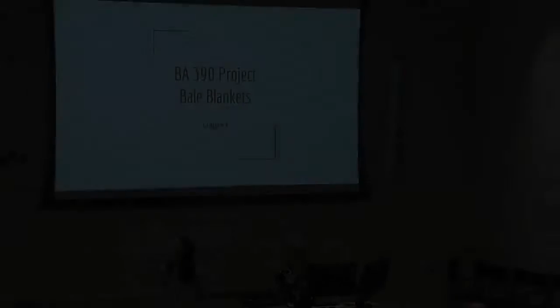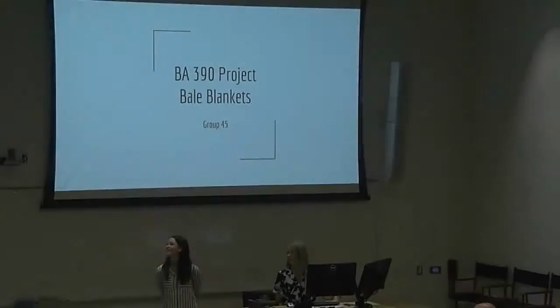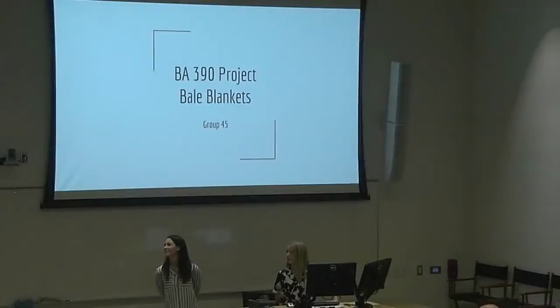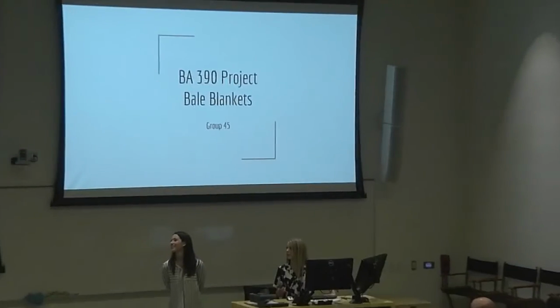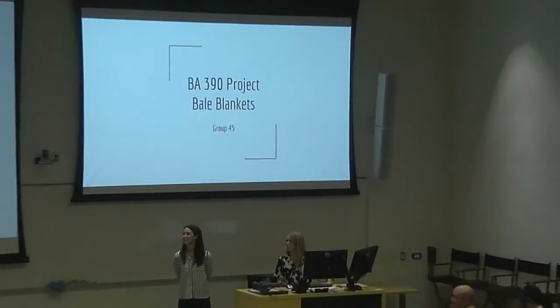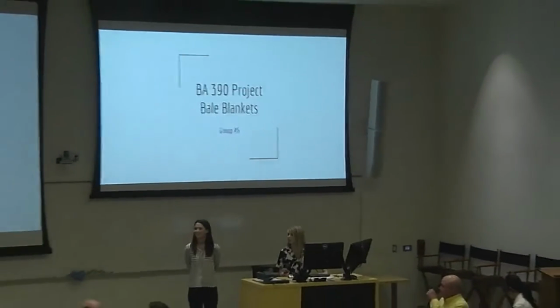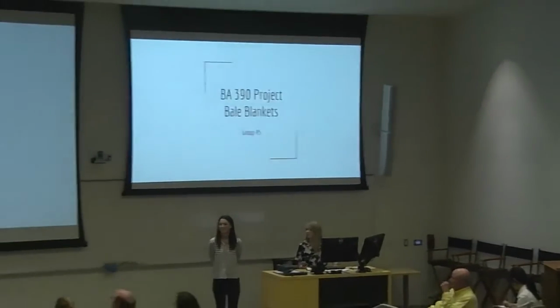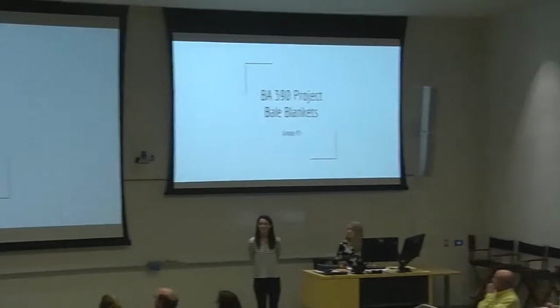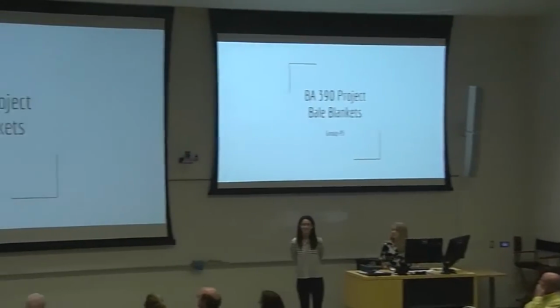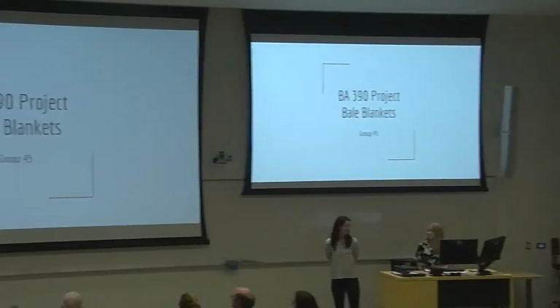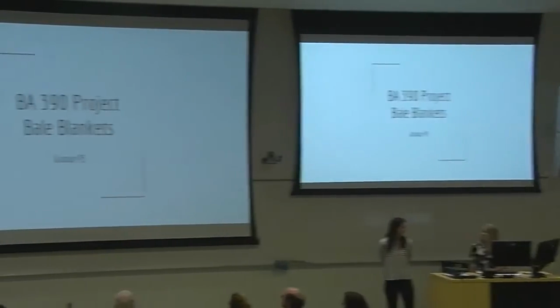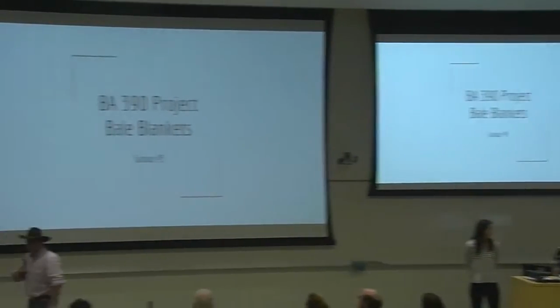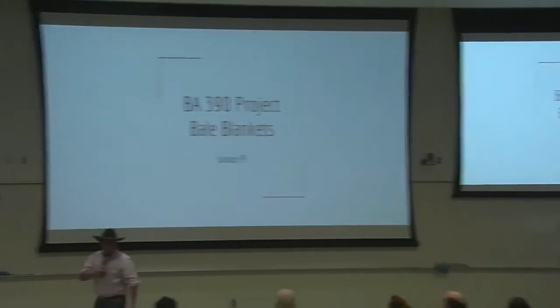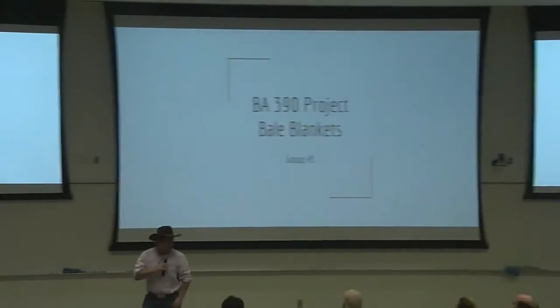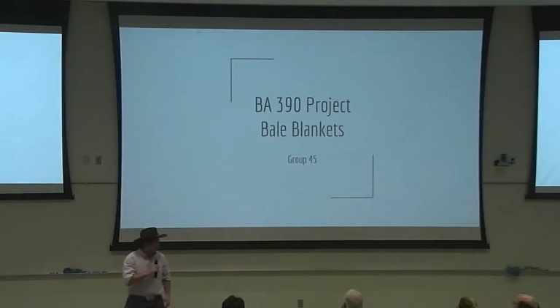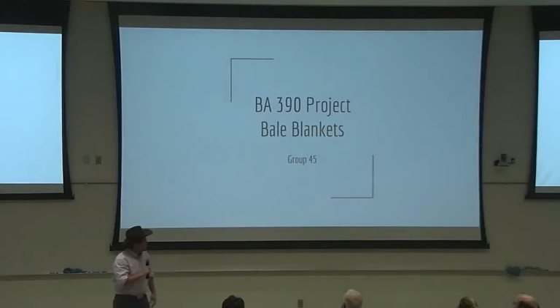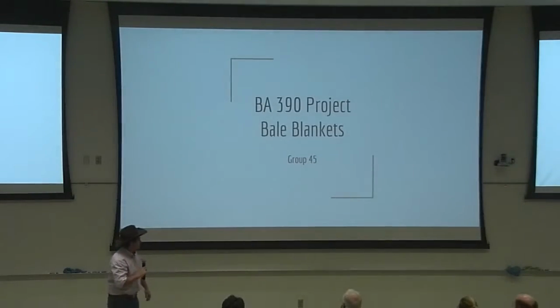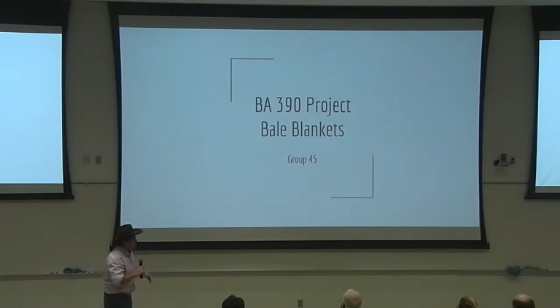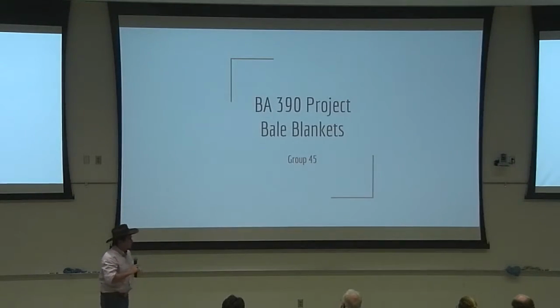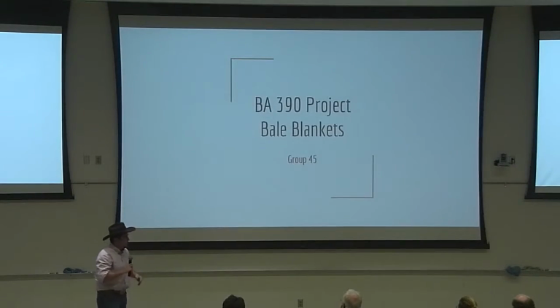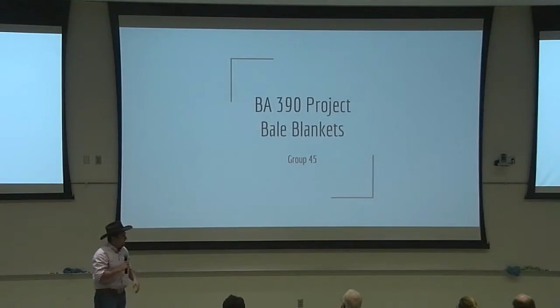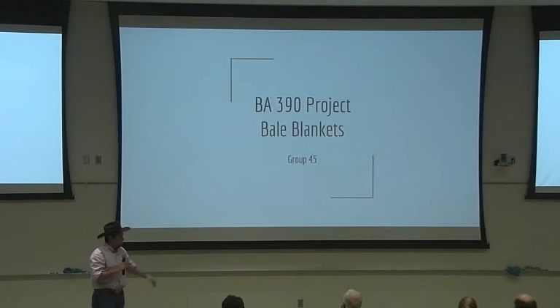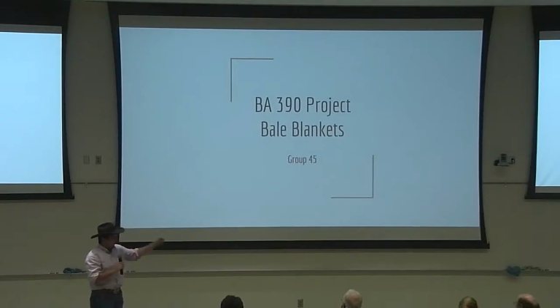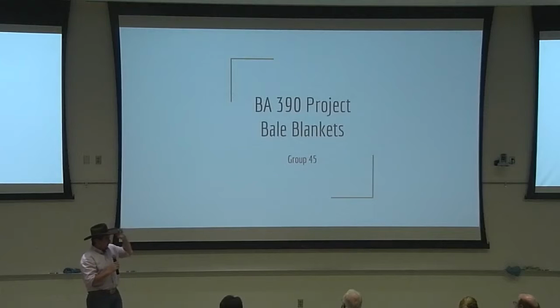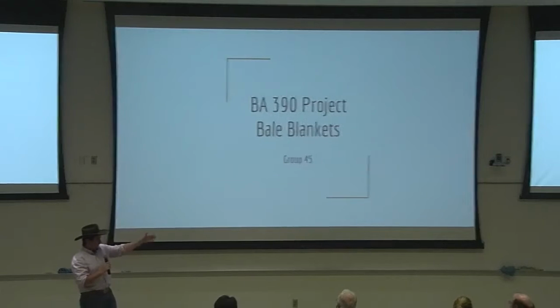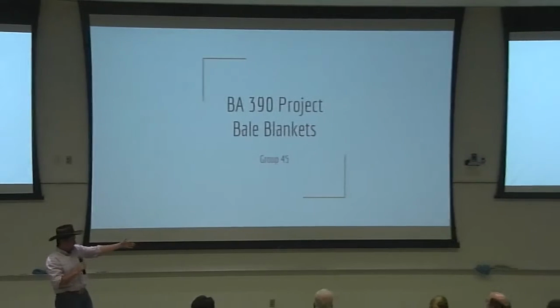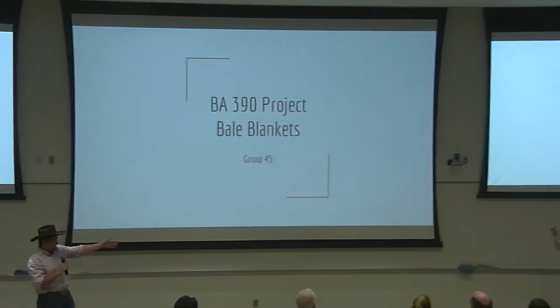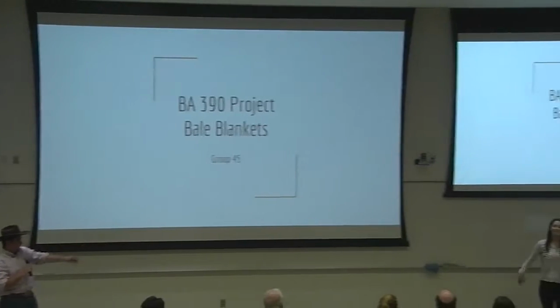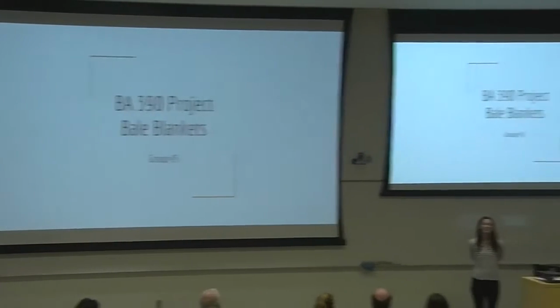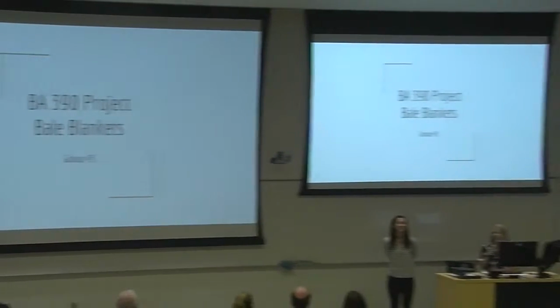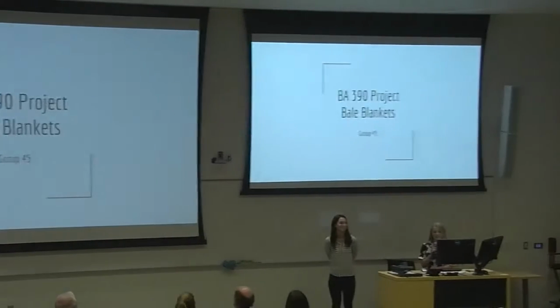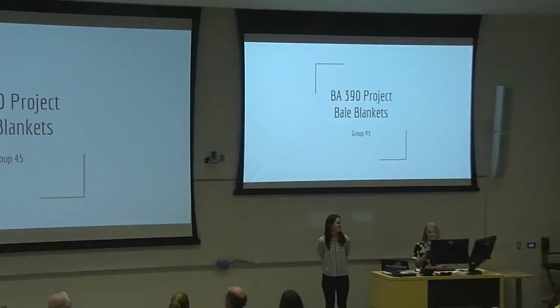All right, guys, we're group 45. This is our product. It's called Bale Blankets. My name is Nick Warner, and I'm Sadie.